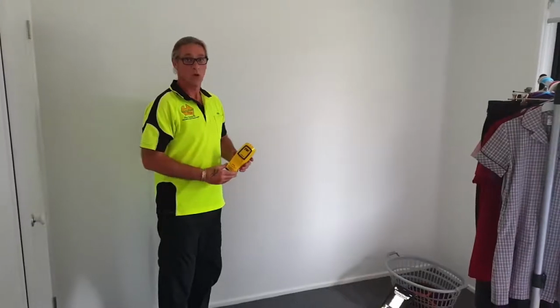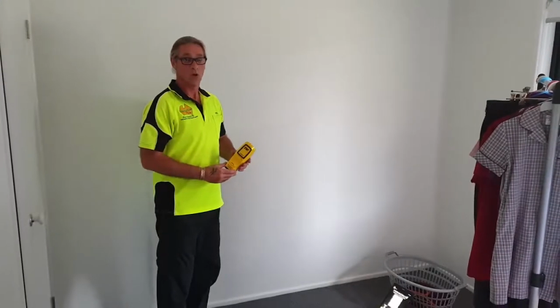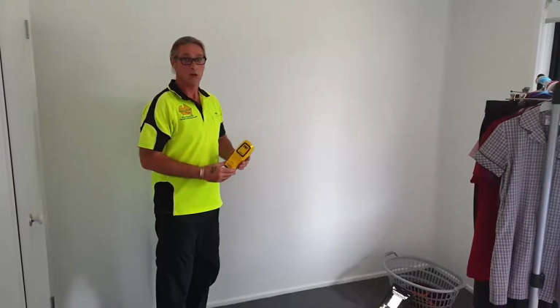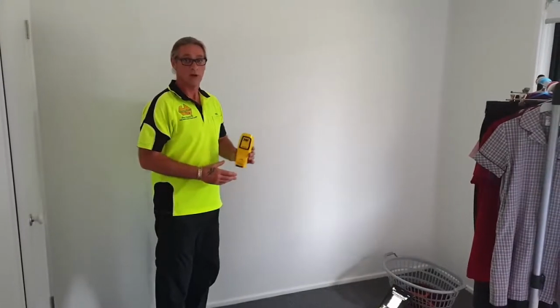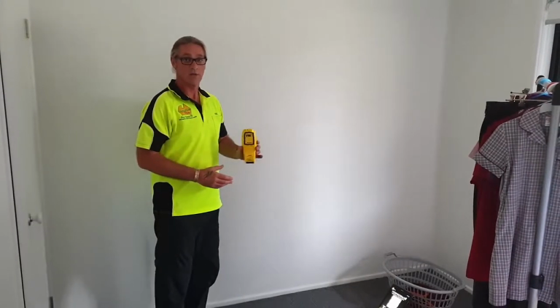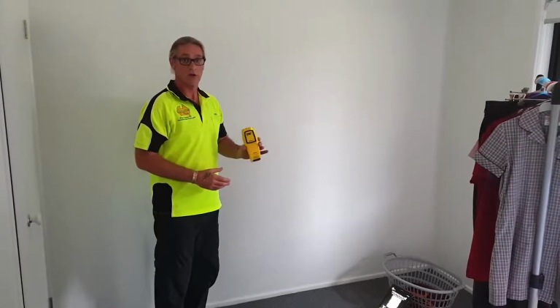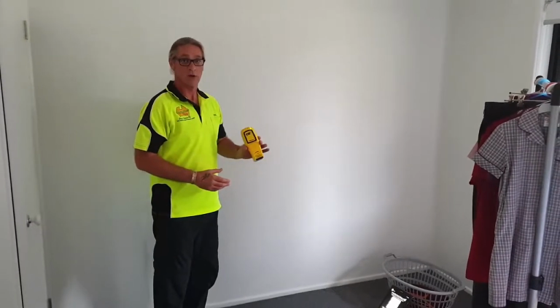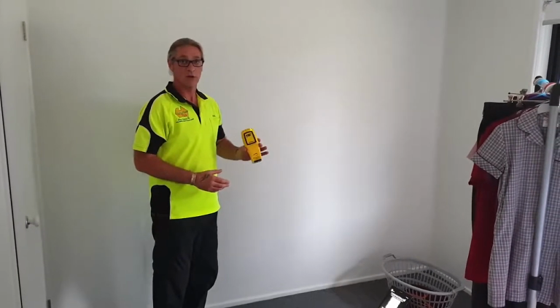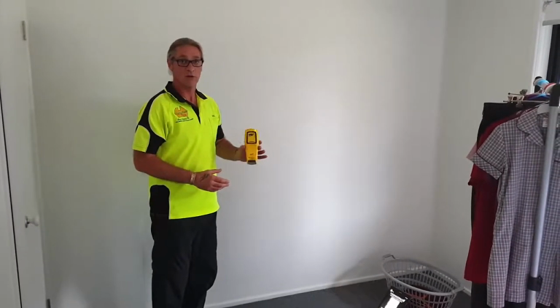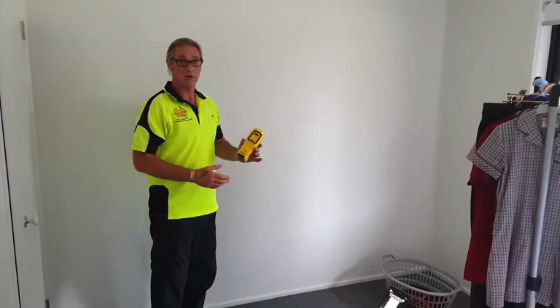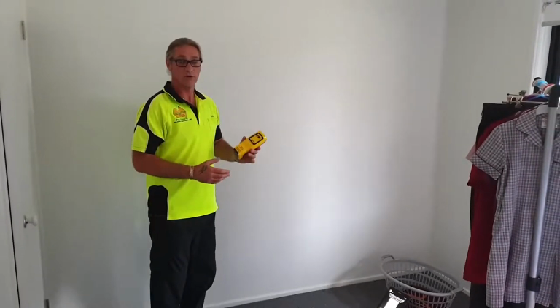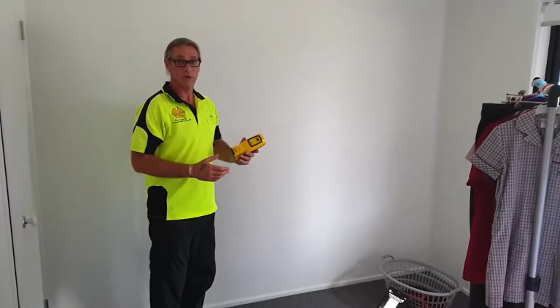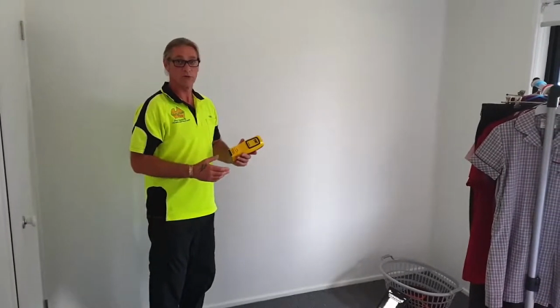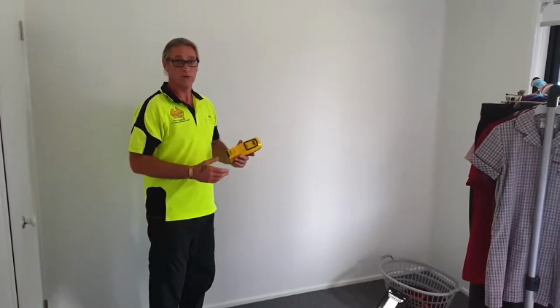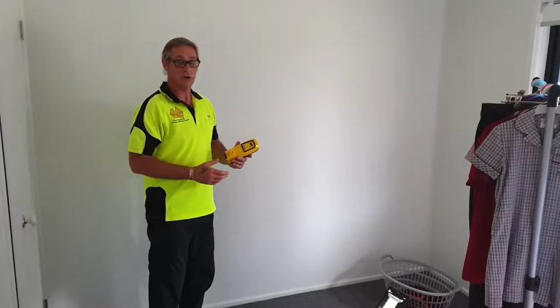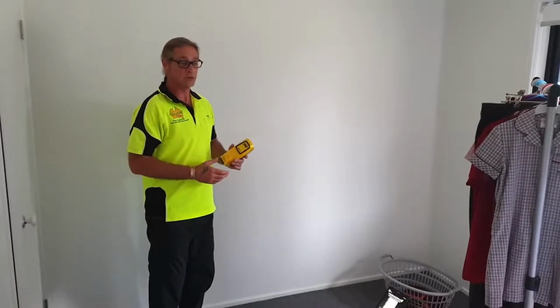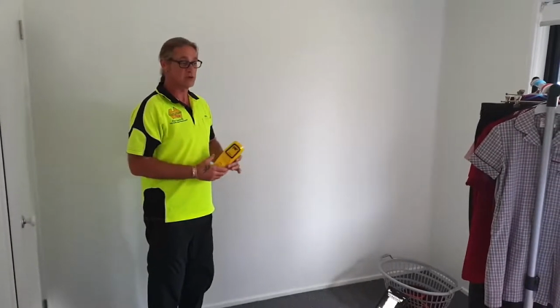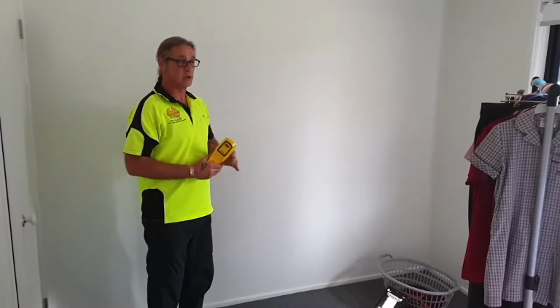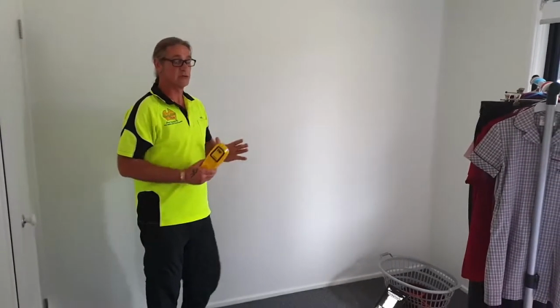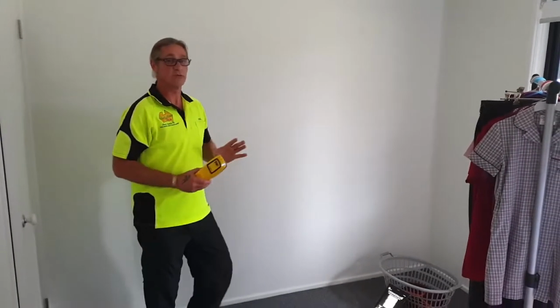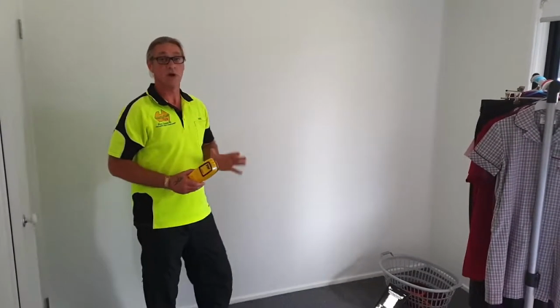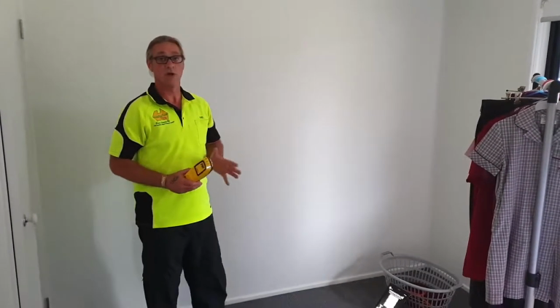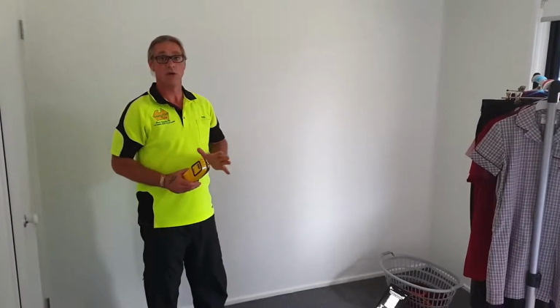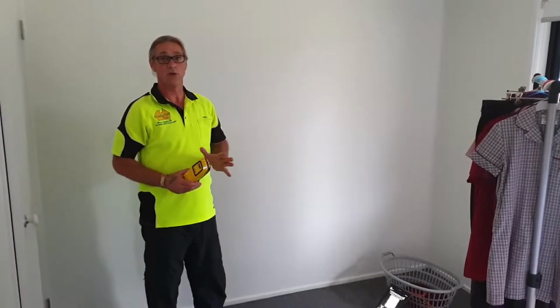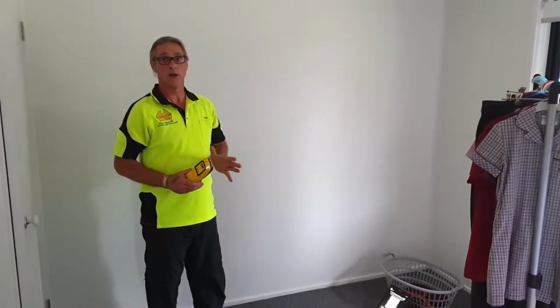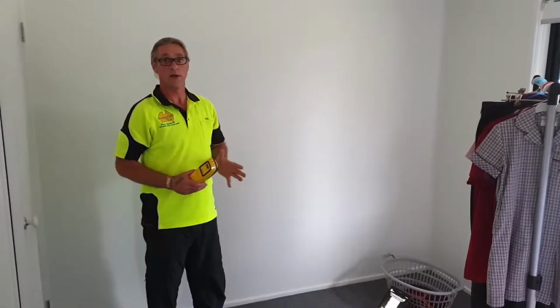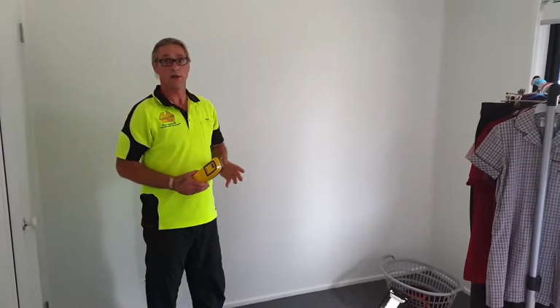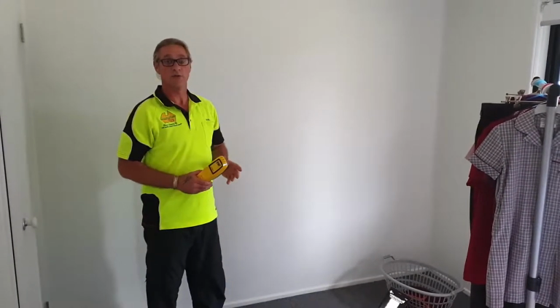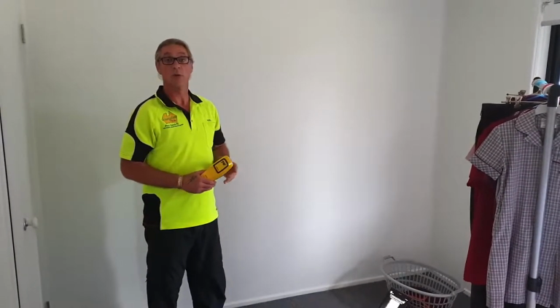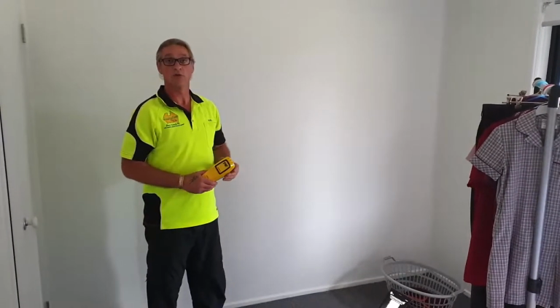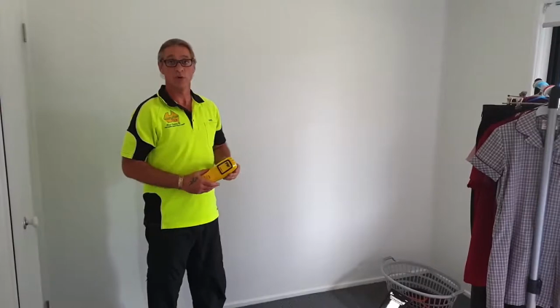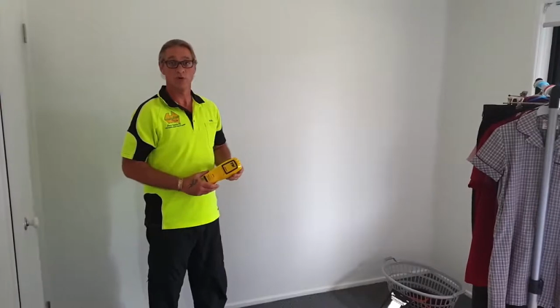G'day everyone, Noel here, Oswise Pest Controllers. I'm just going to run through a scenario on a termite inspection.